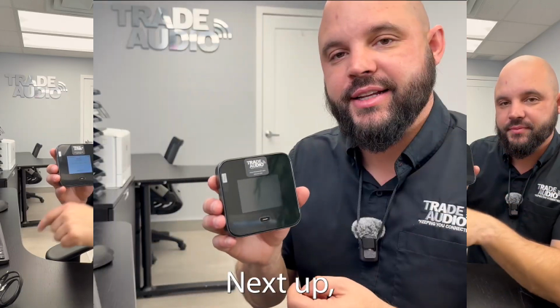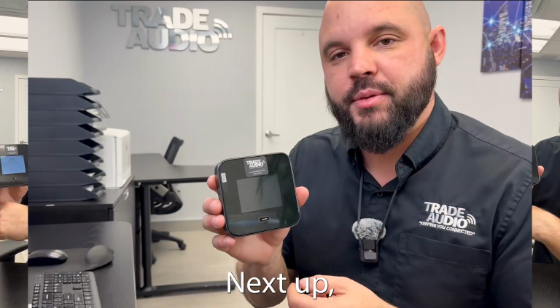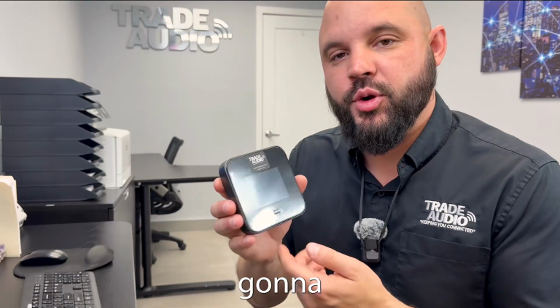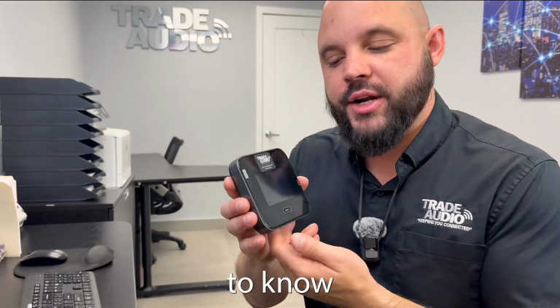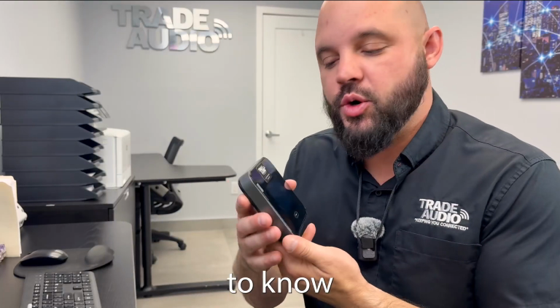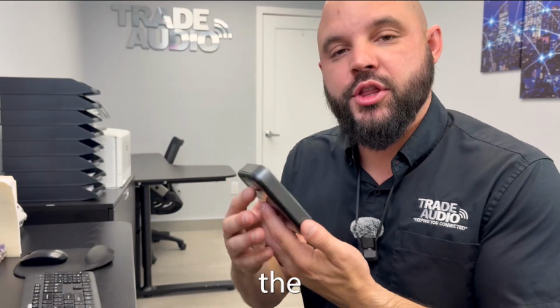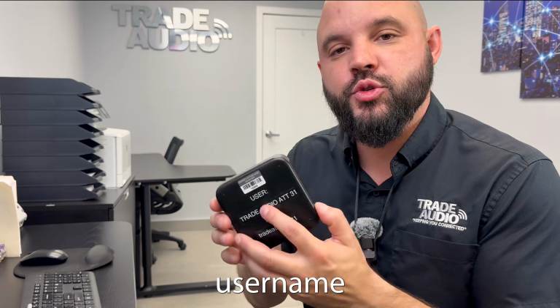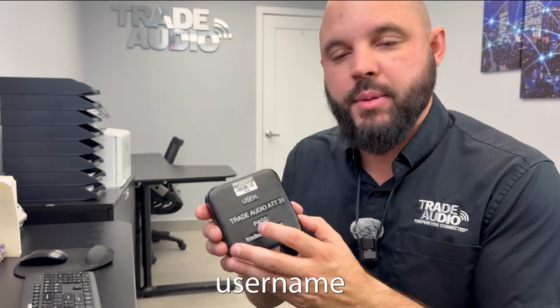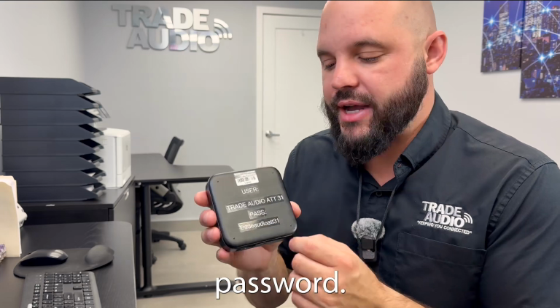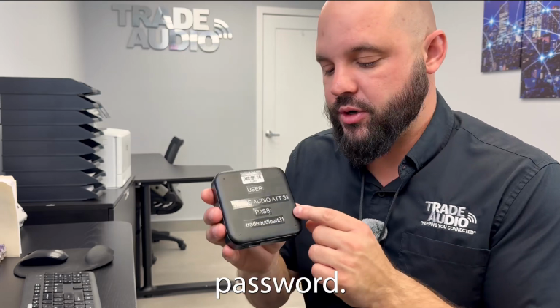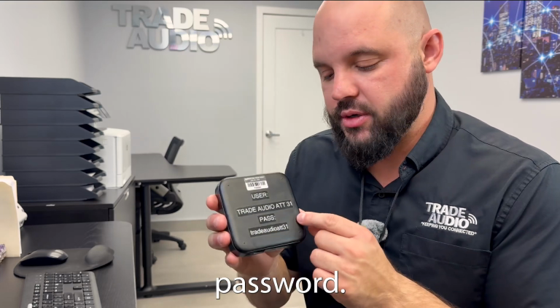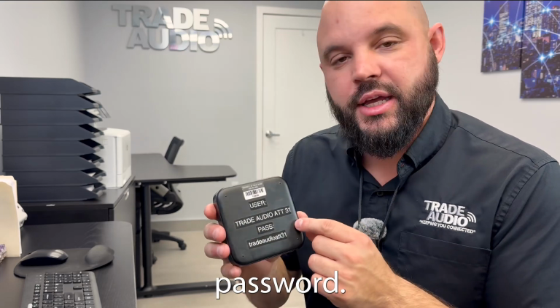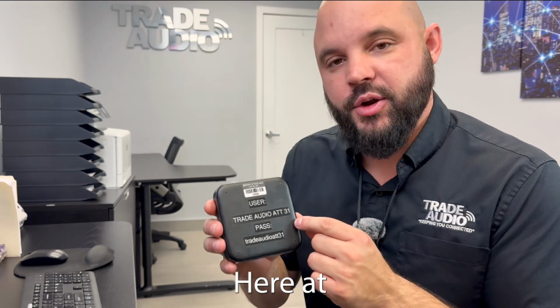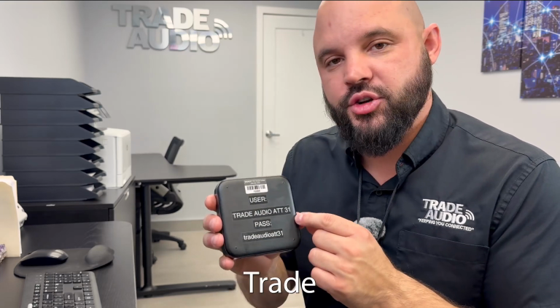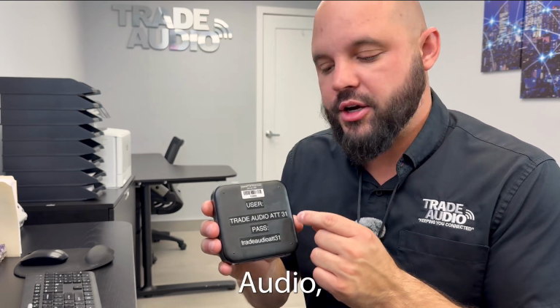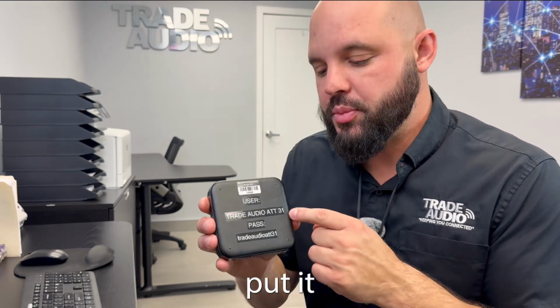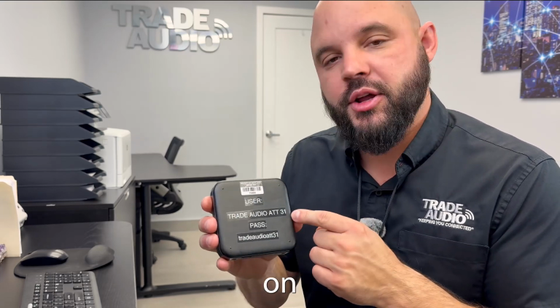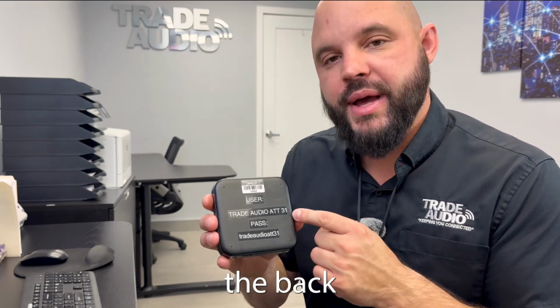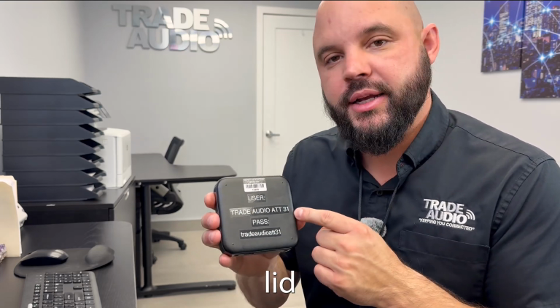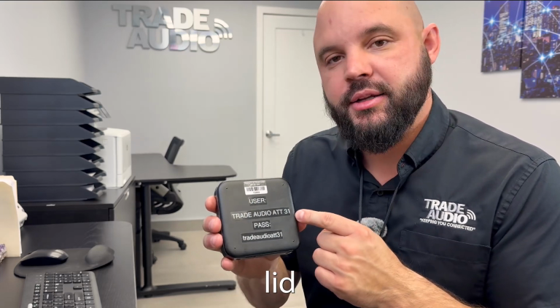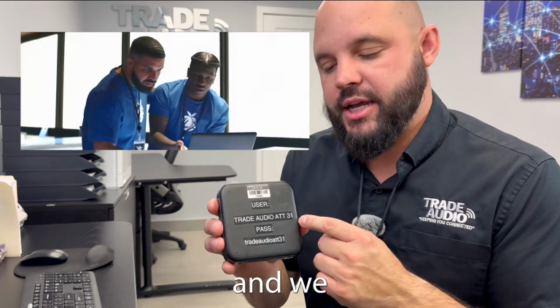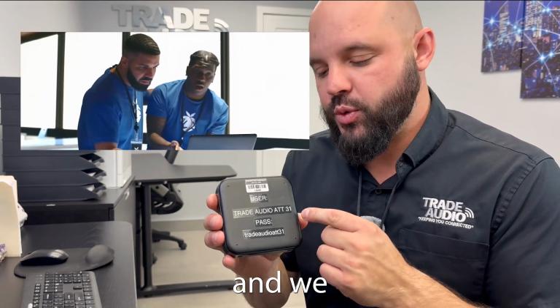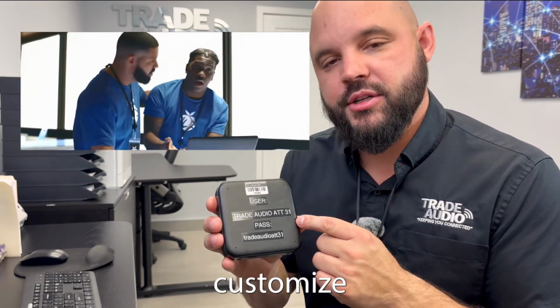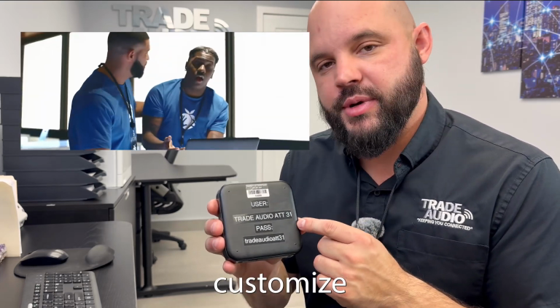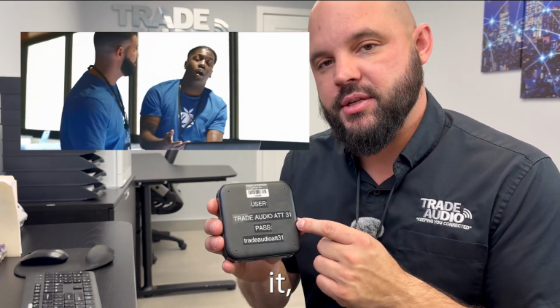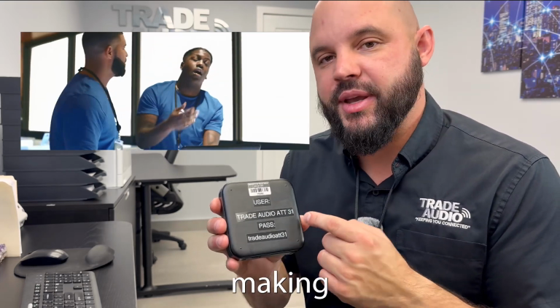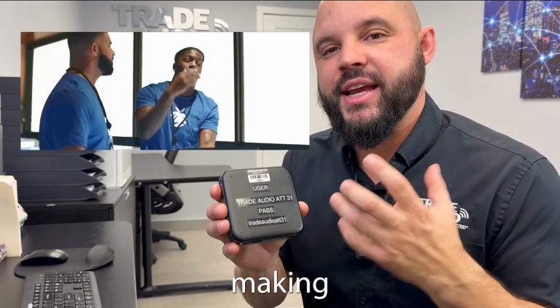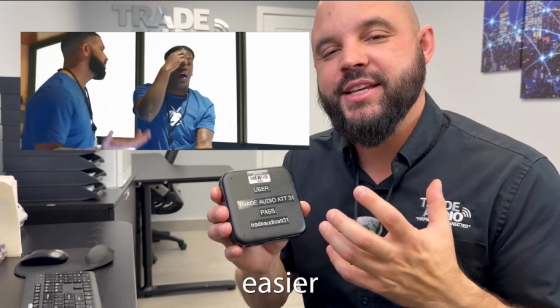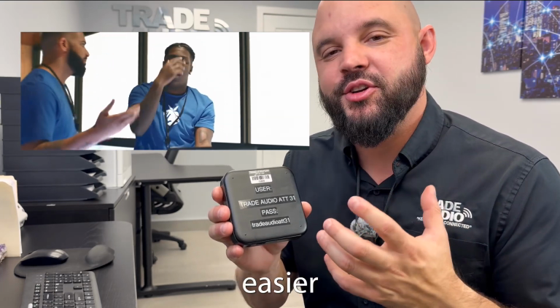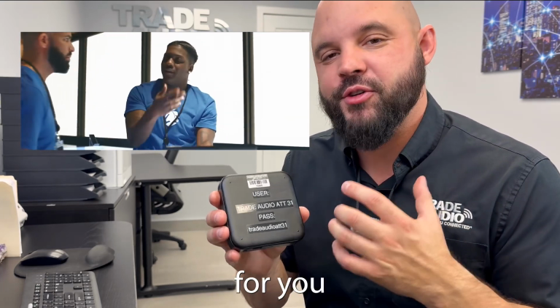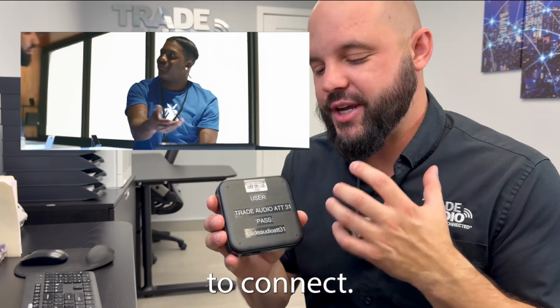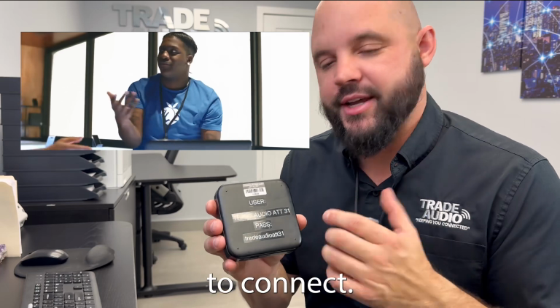Next step, you're going to want to know the username and password. Here at Trade Audio, we put it on the back lid and we customize it, making it easier for you to connect.